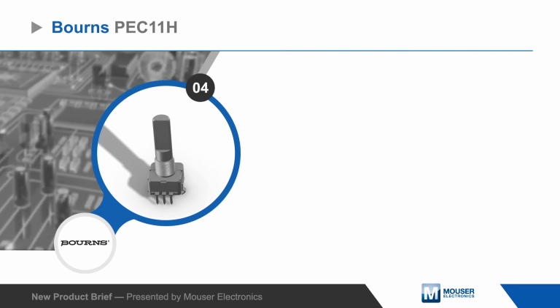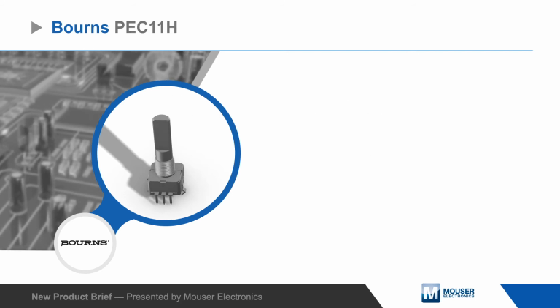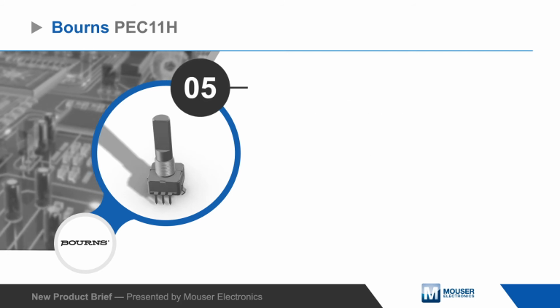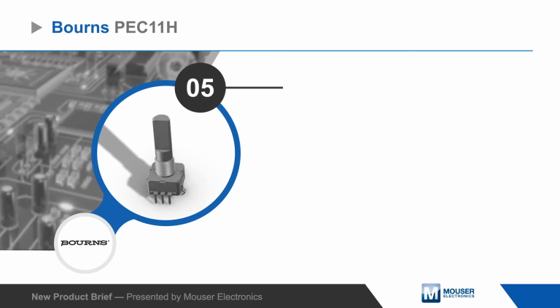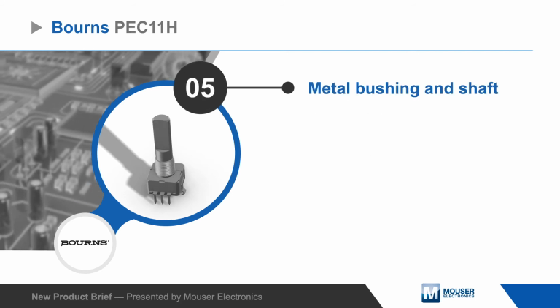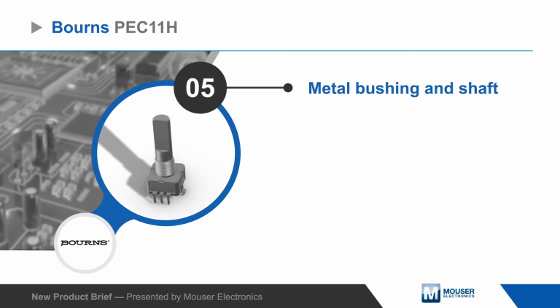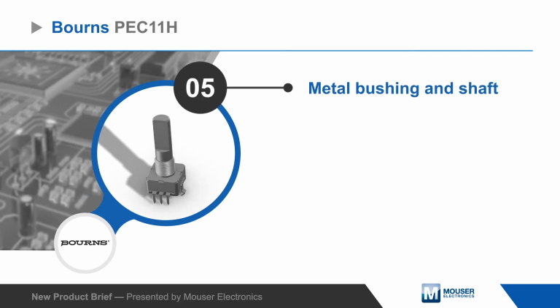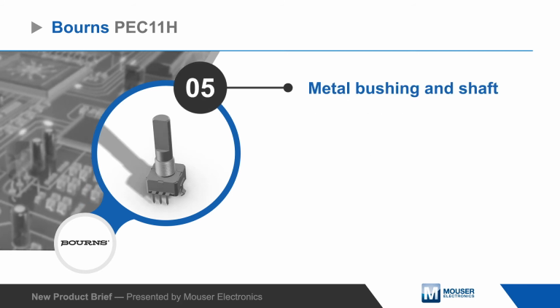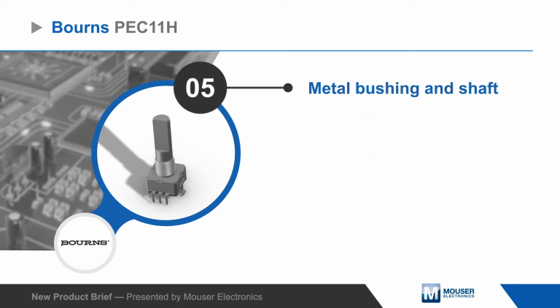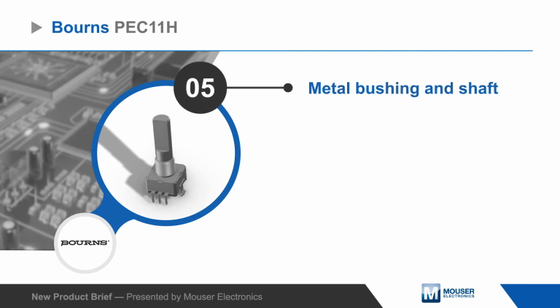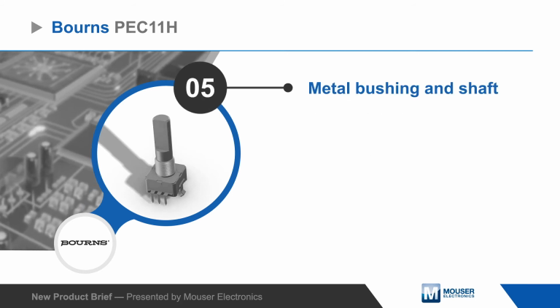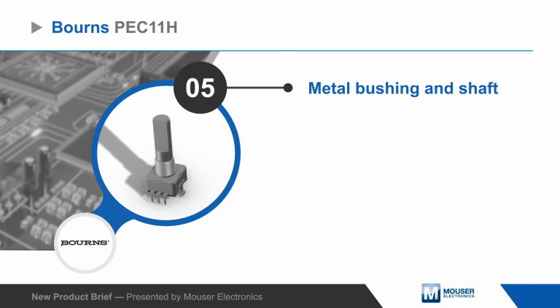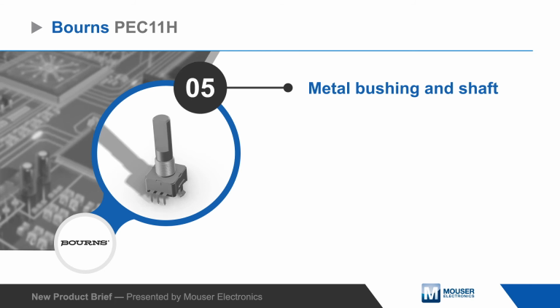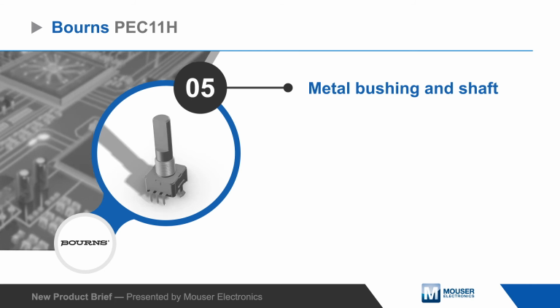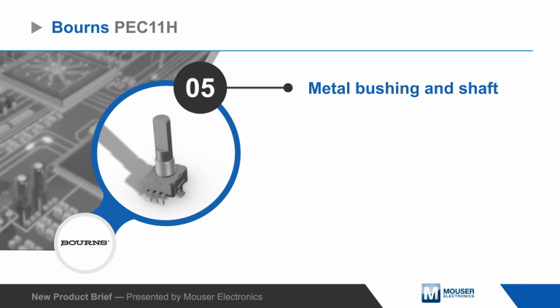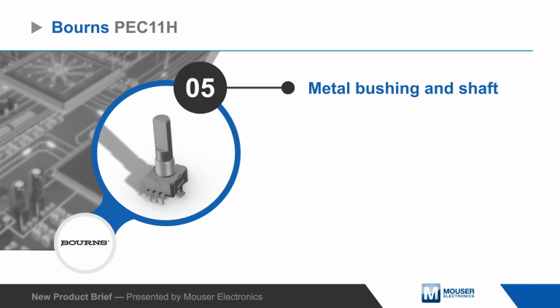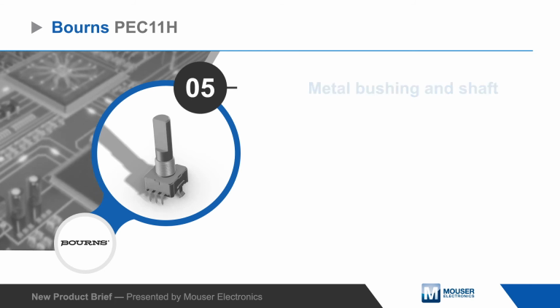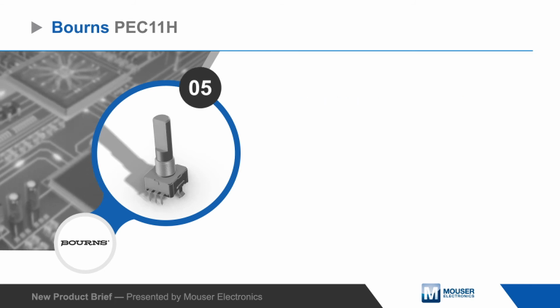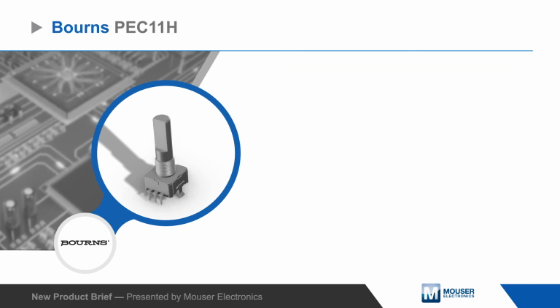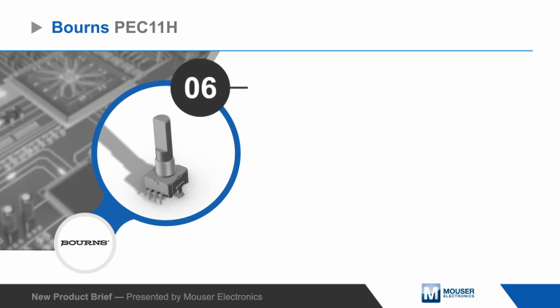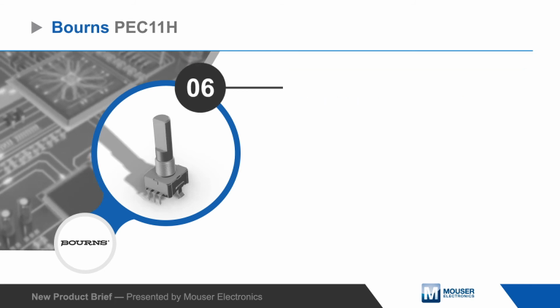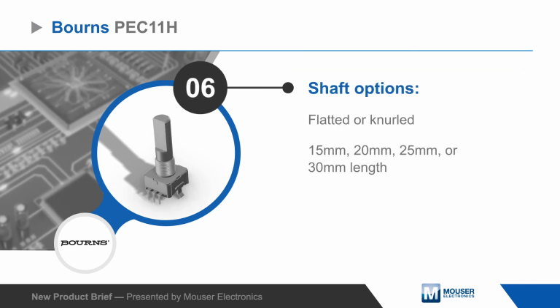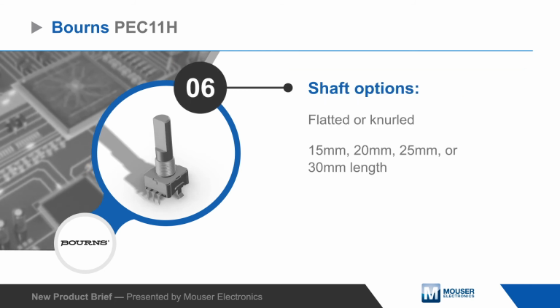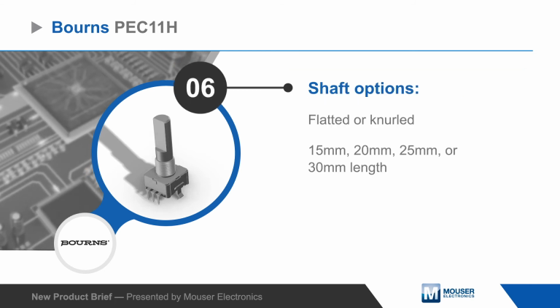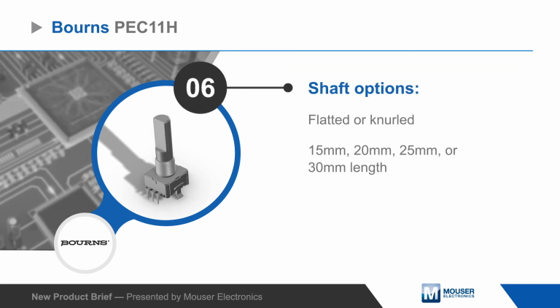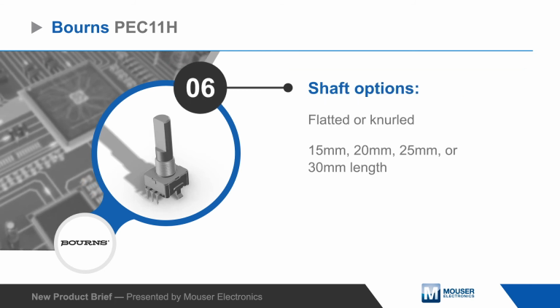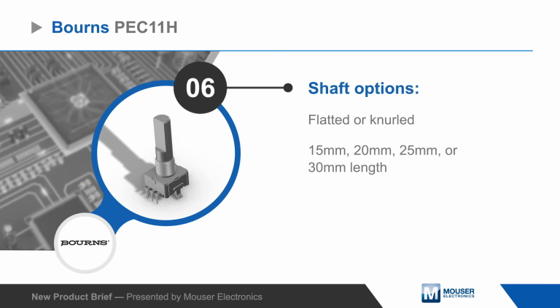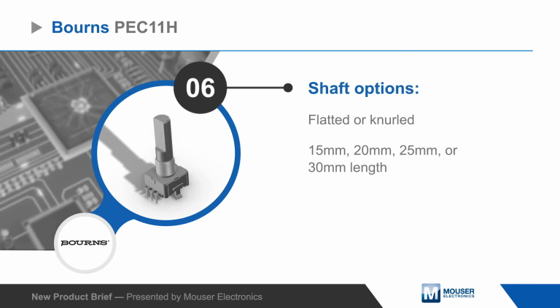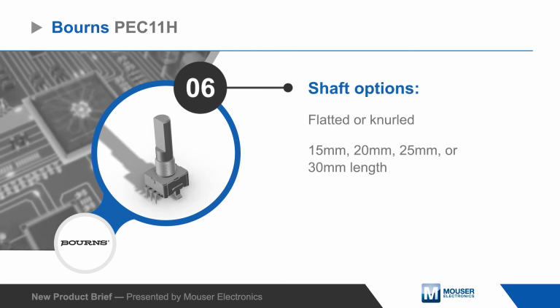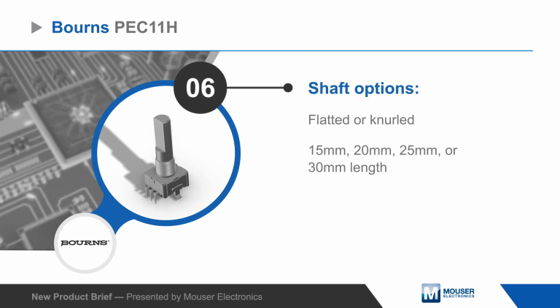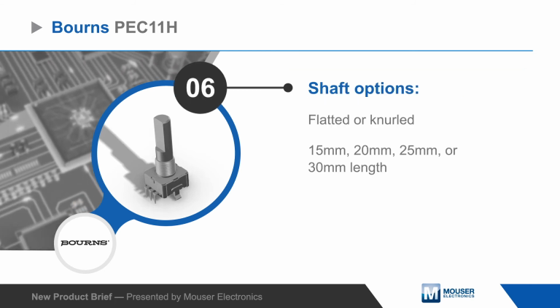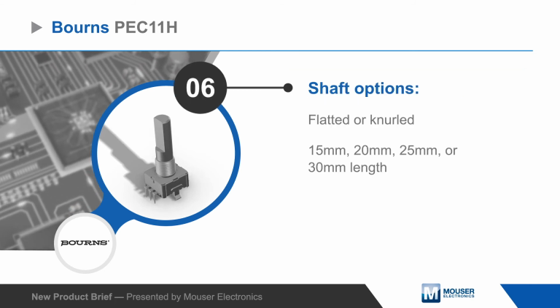Bourns PEC11H 11mm rotary encoders feature a metal shaft and bushing with flatted and knurled shaft options in various lengths.